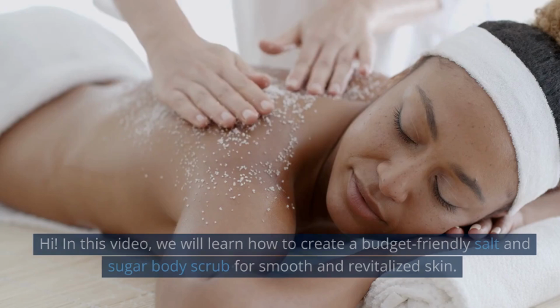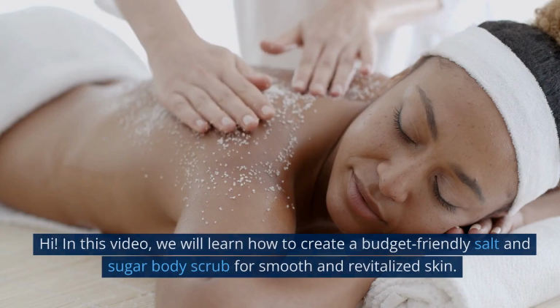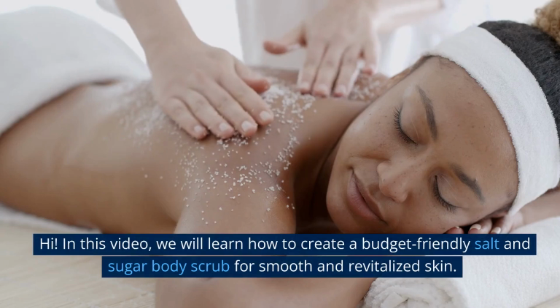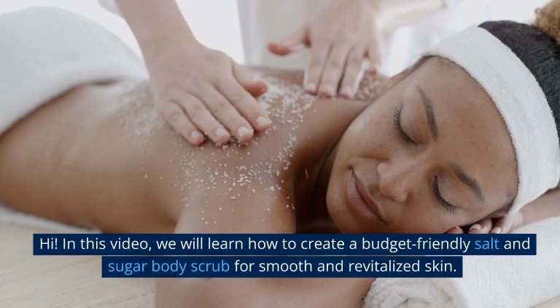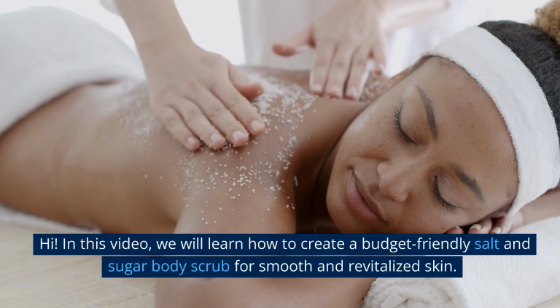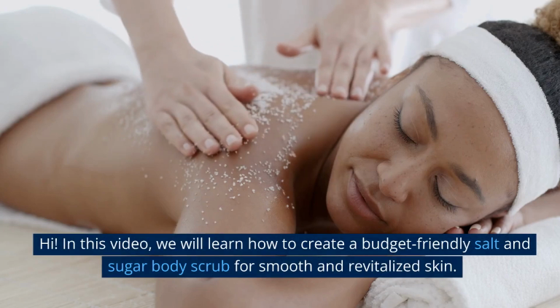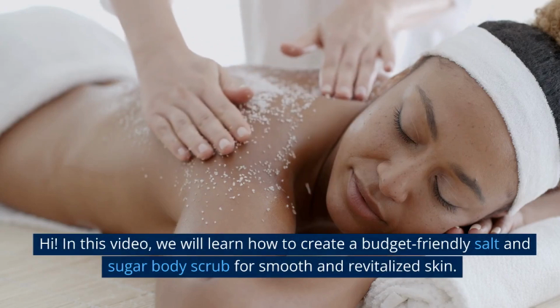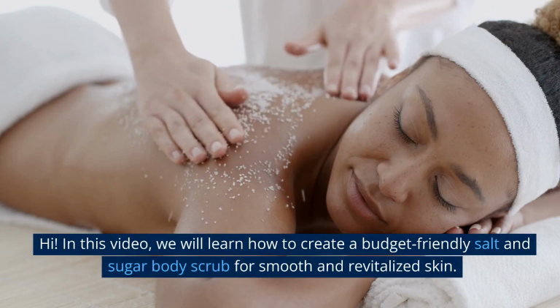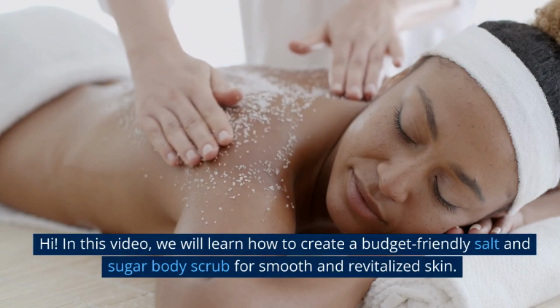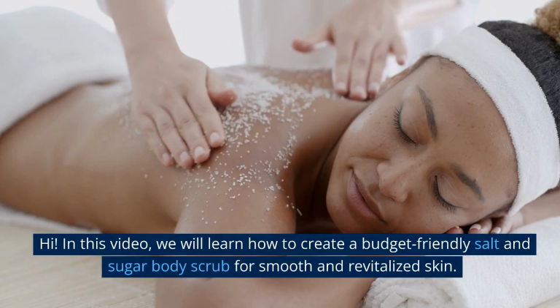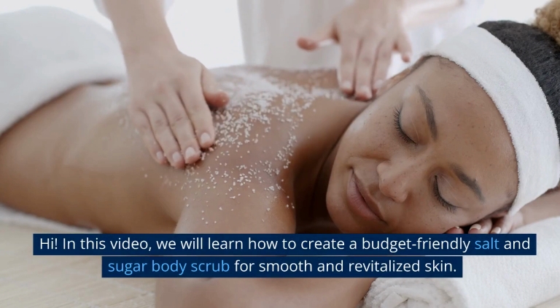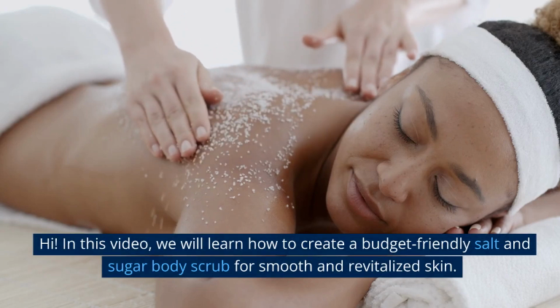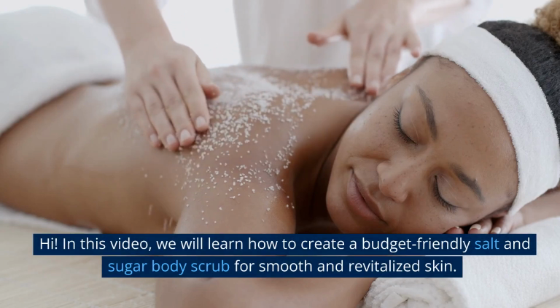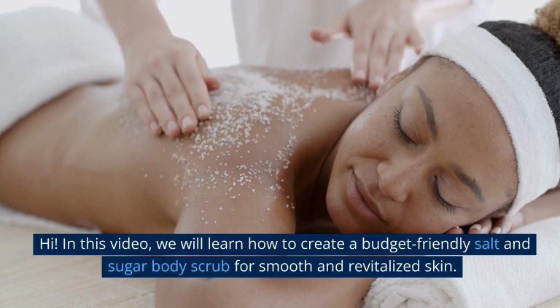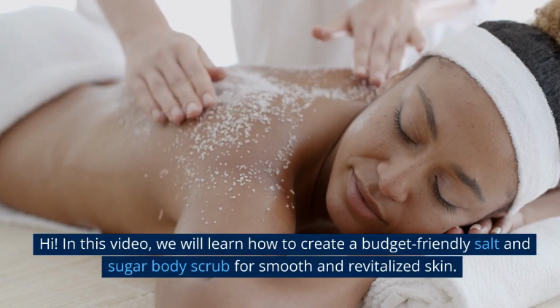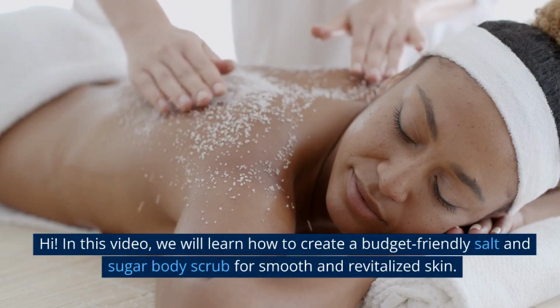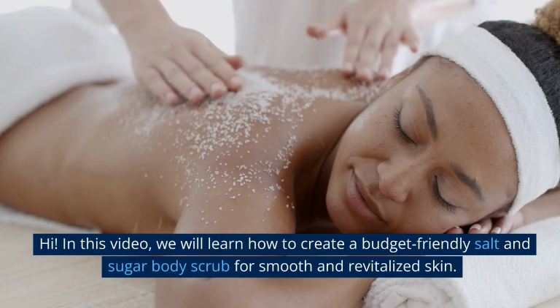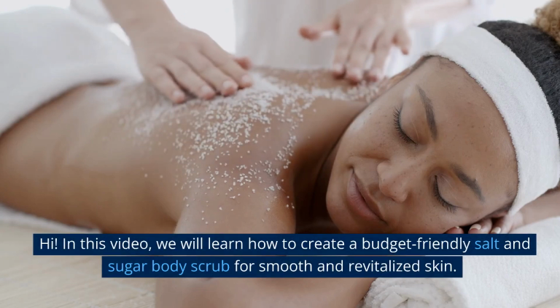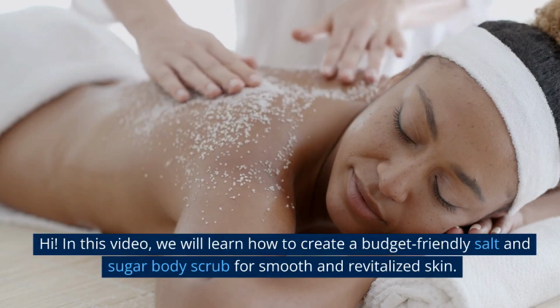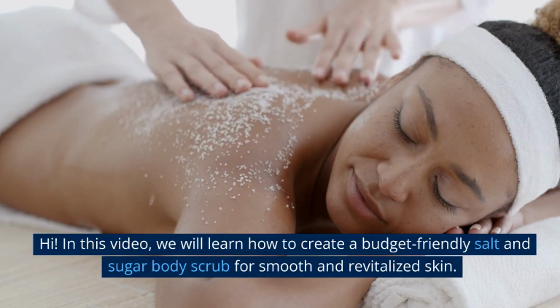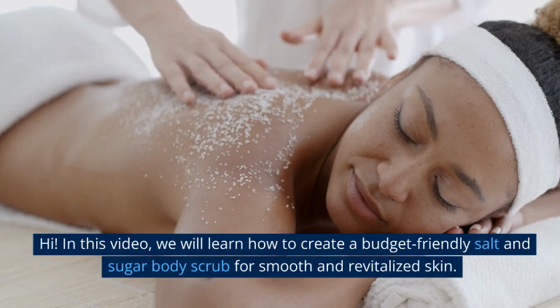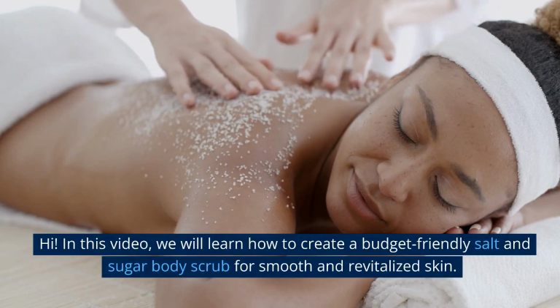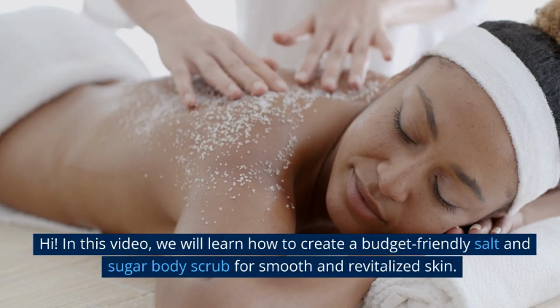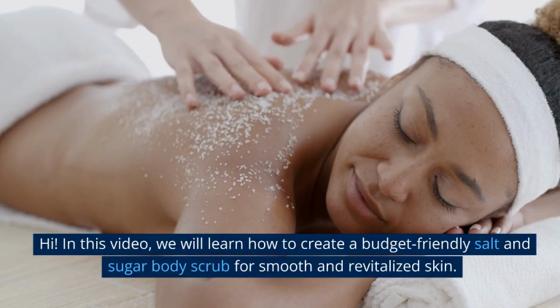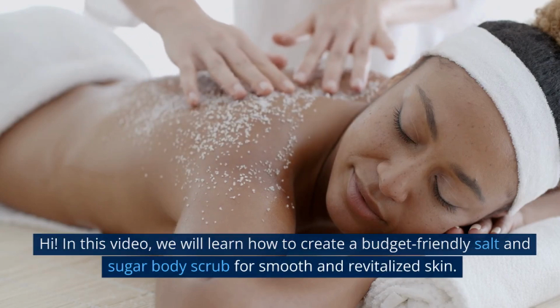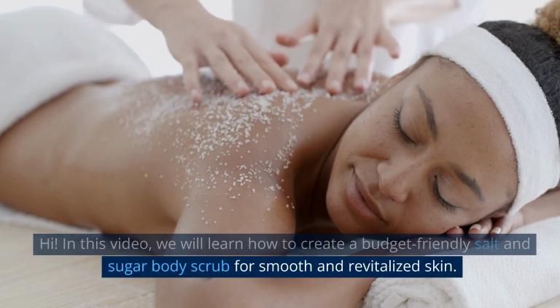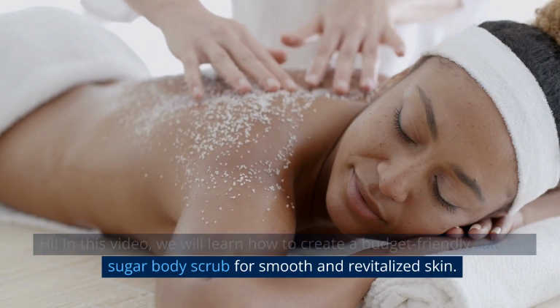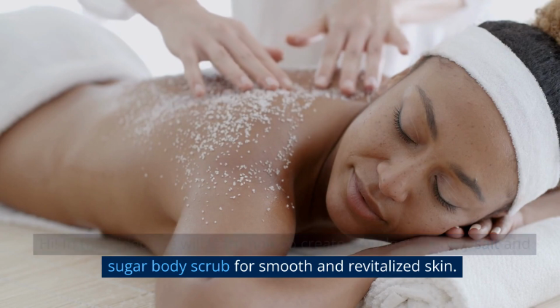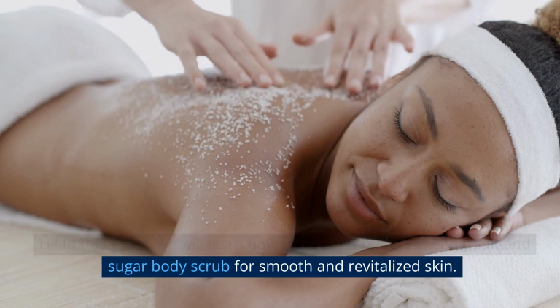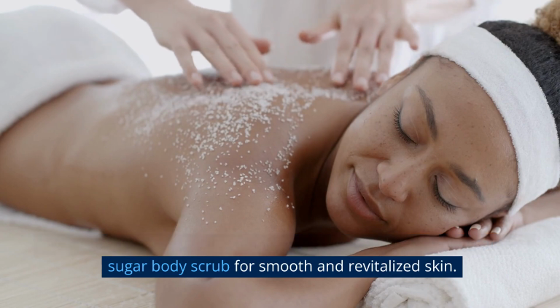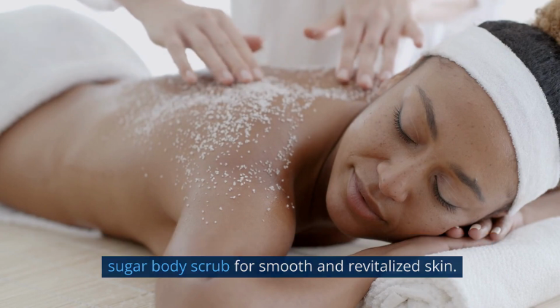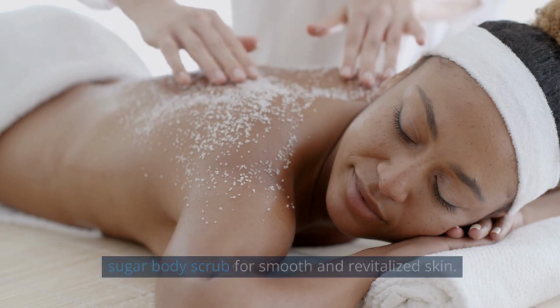Hi! In this video, we will learn how to create a budget-friendly salt and sugar body scrub for smooth and revitalized skin.